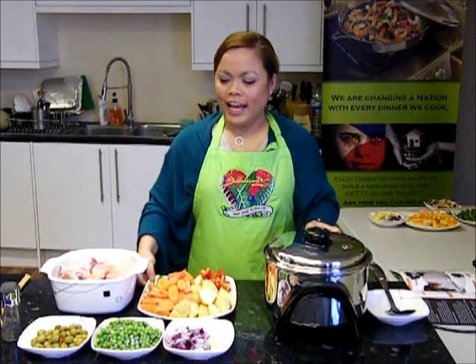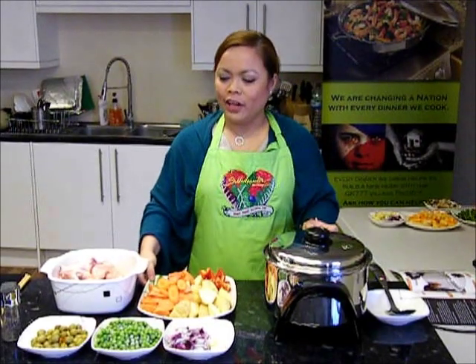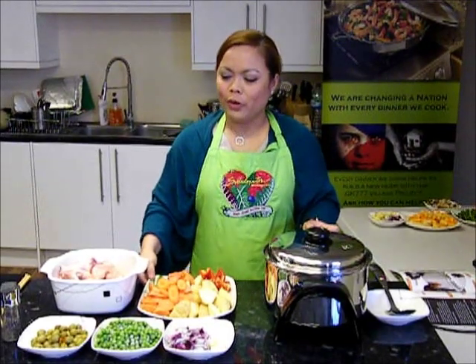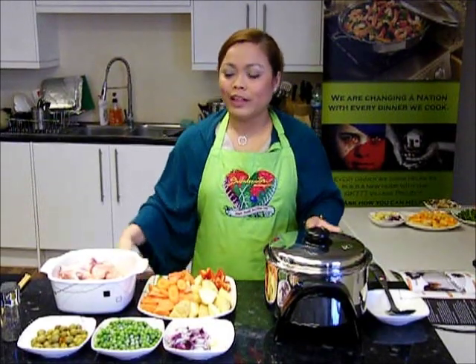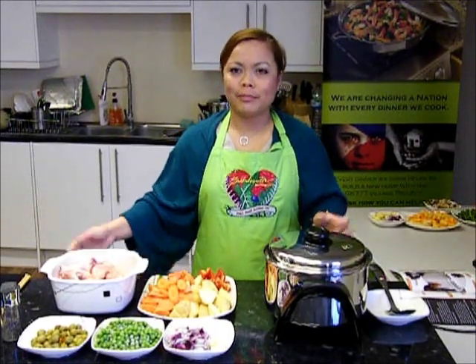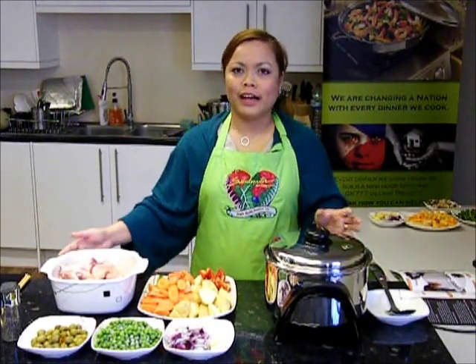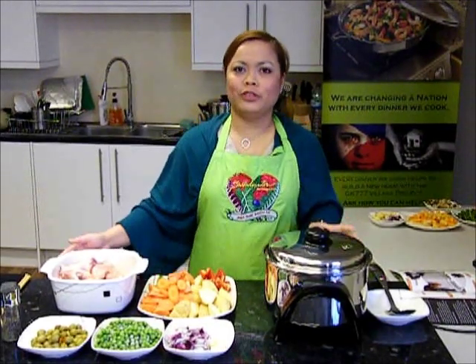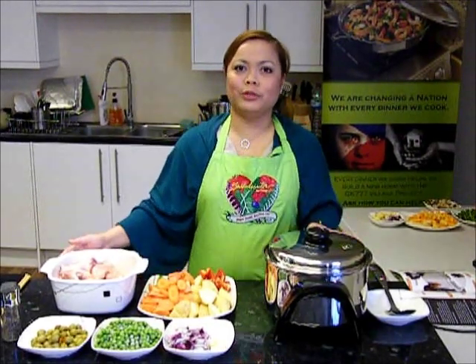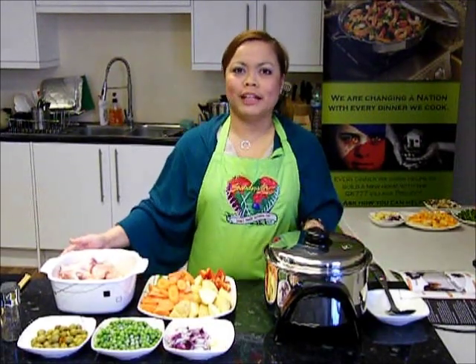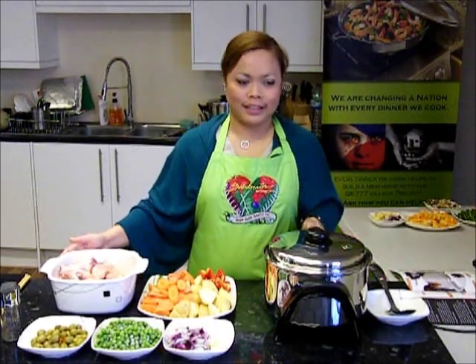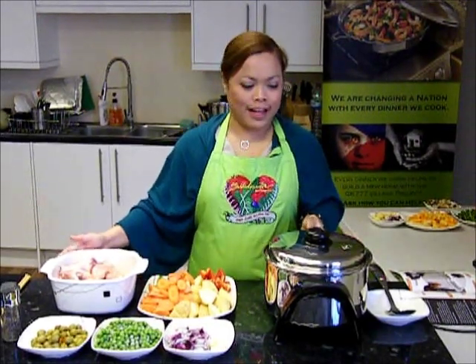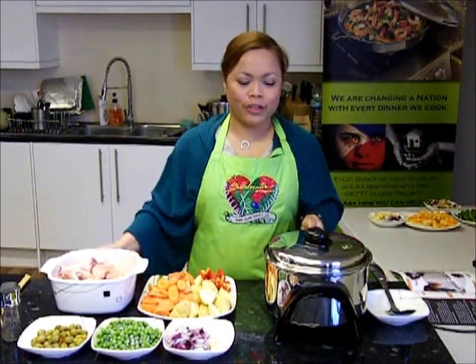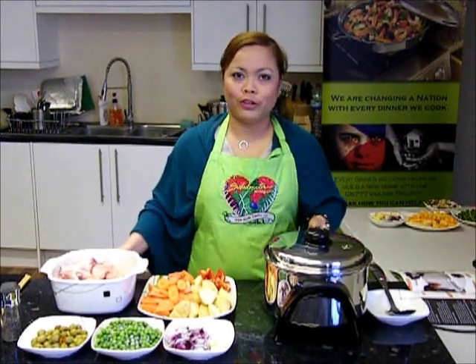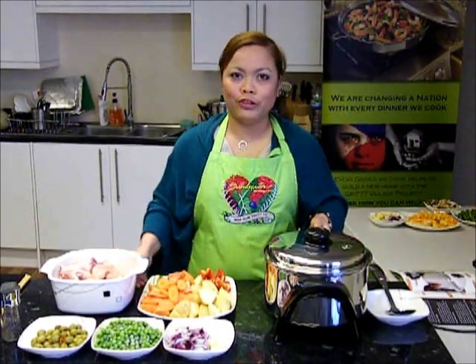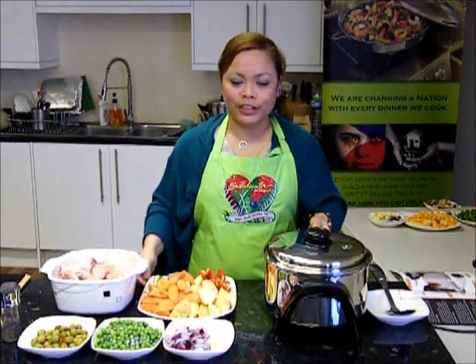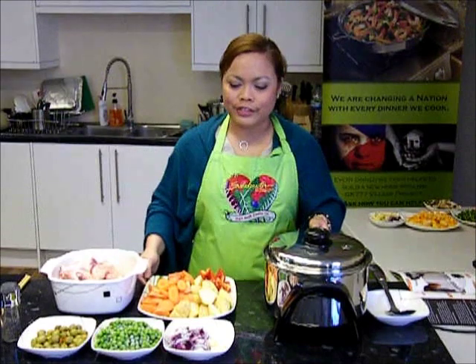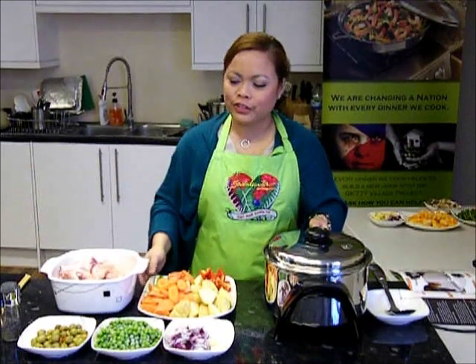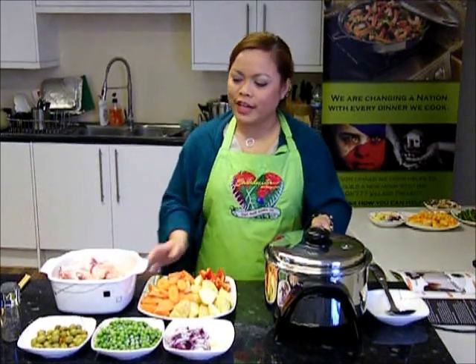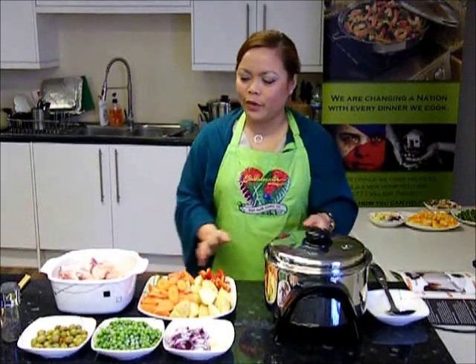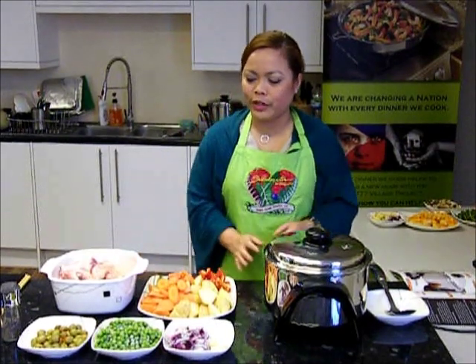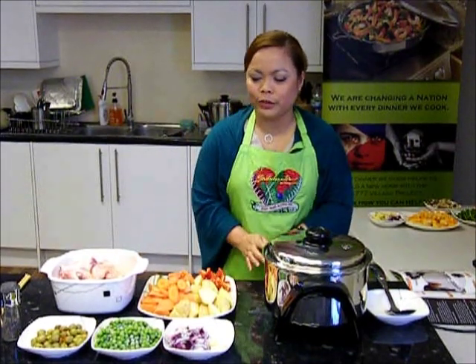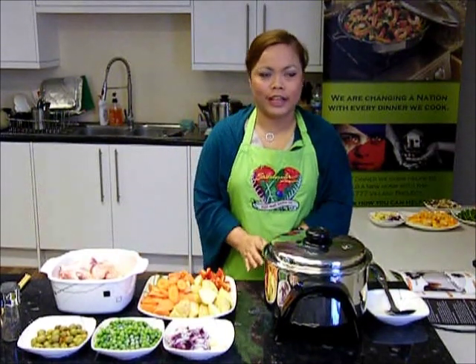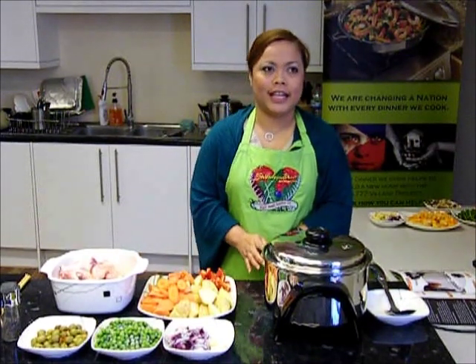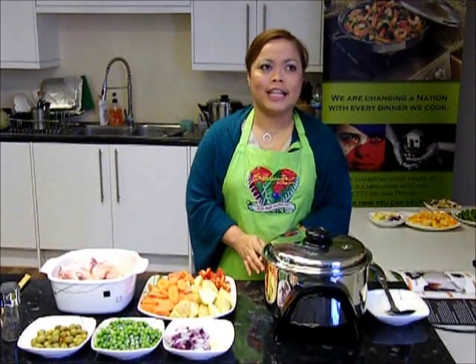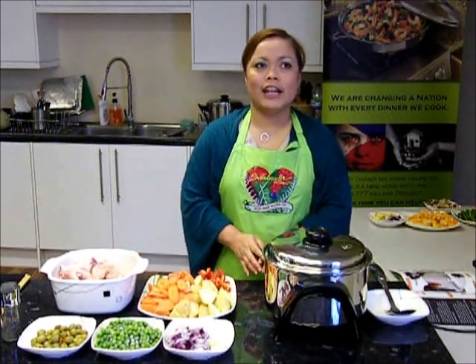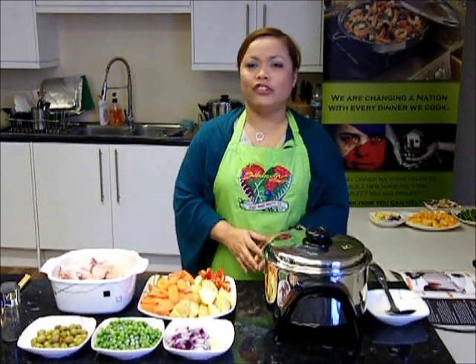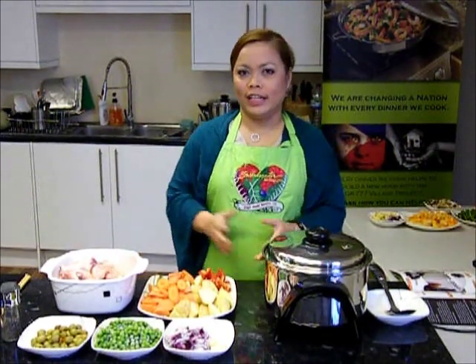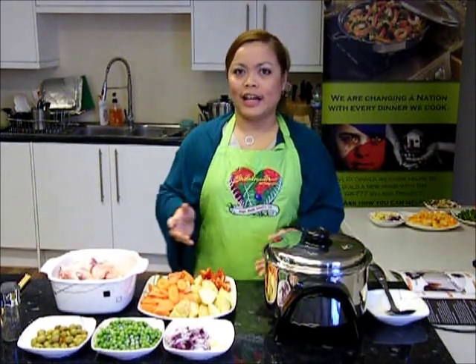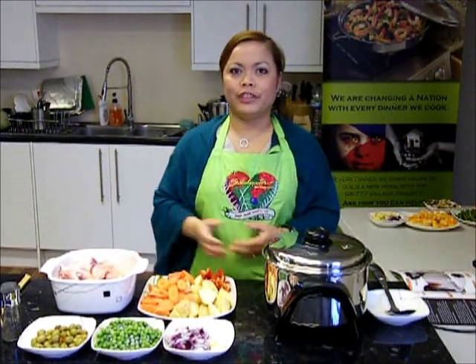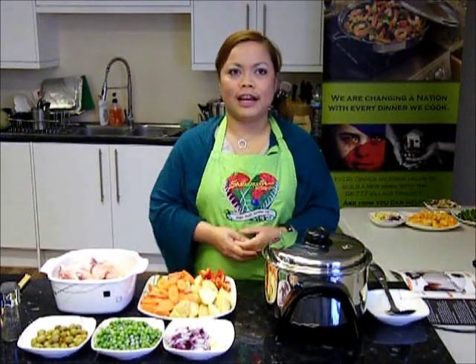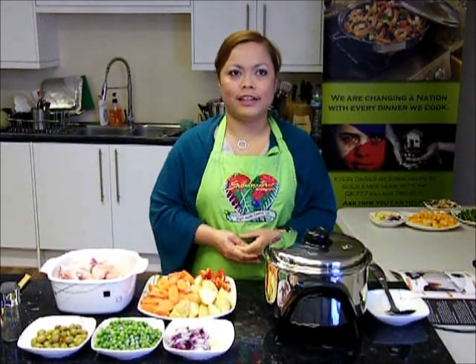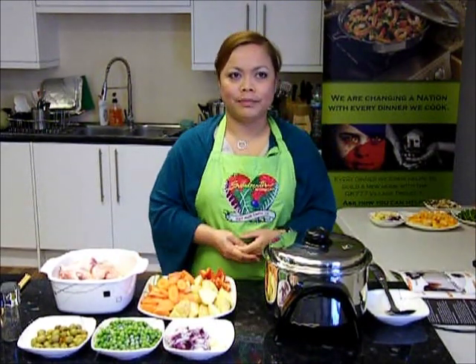Hello, welcome back to Magak Health Solutions. Today we're cooking chicken frittata.